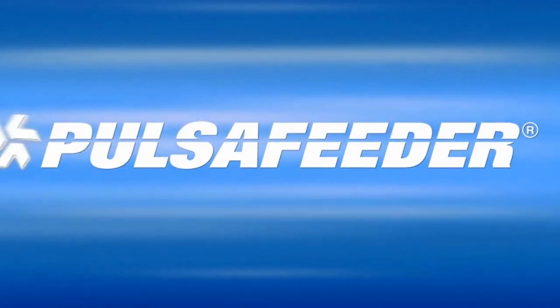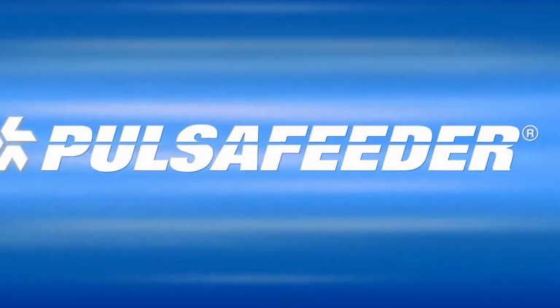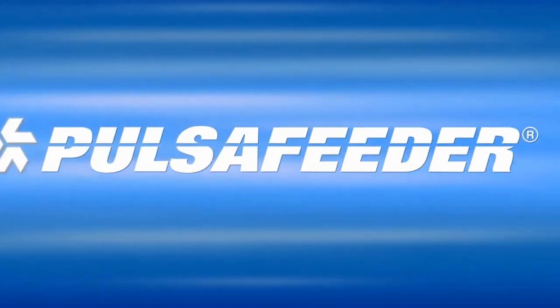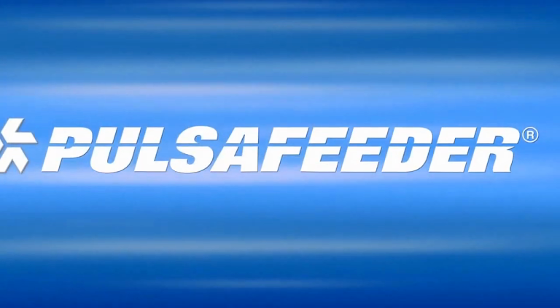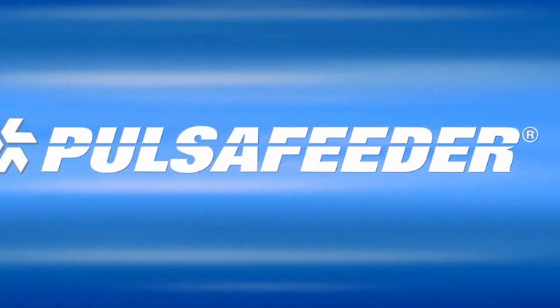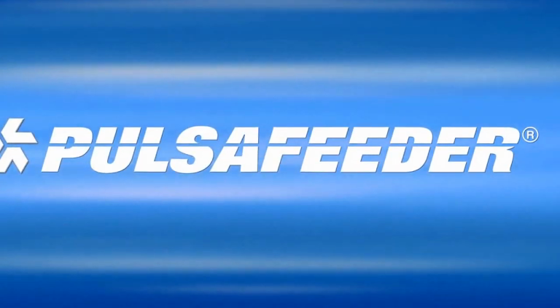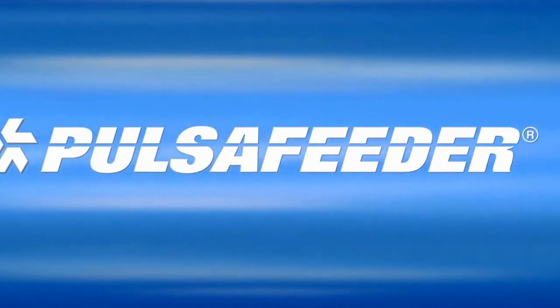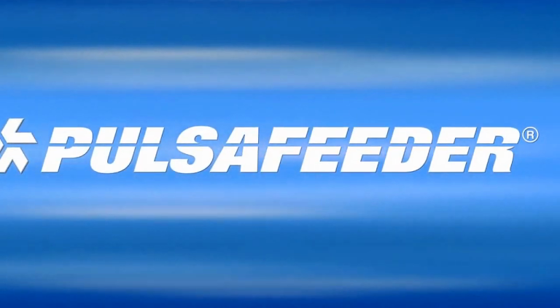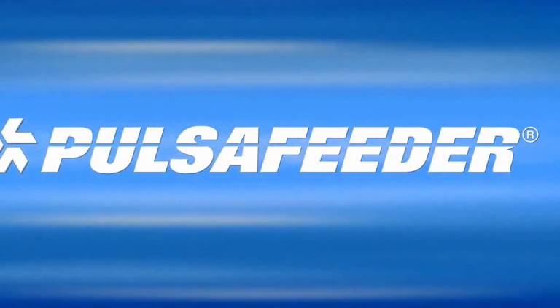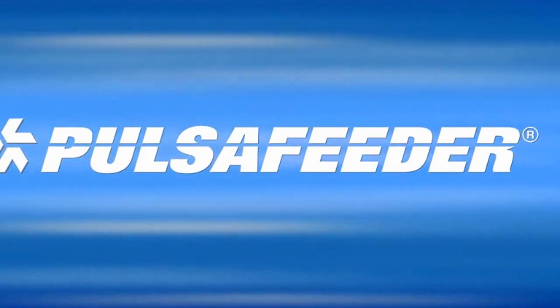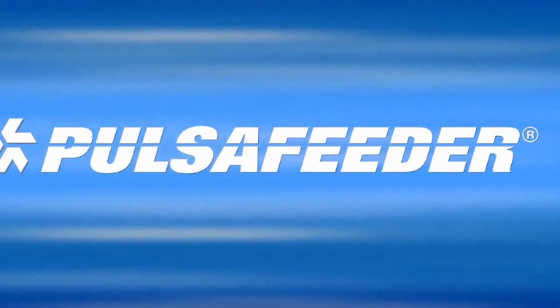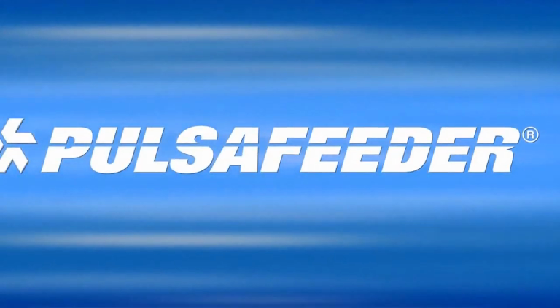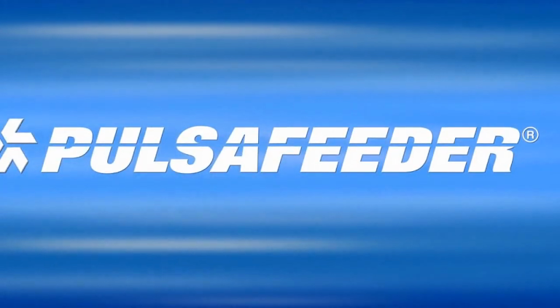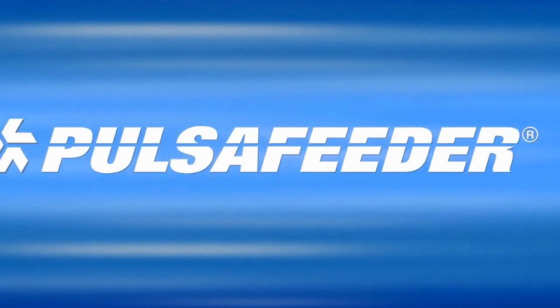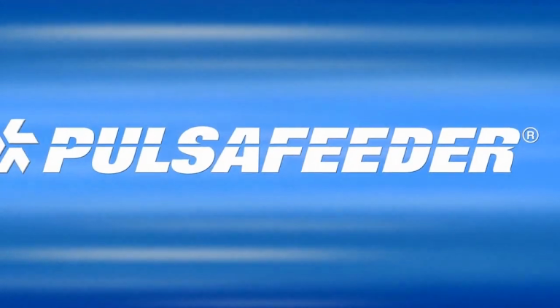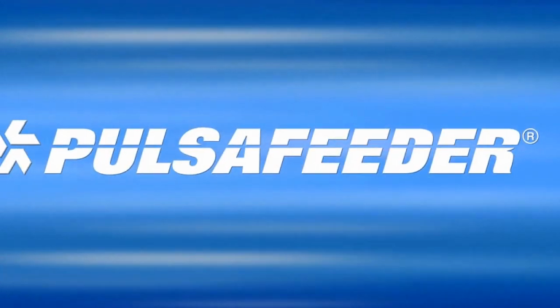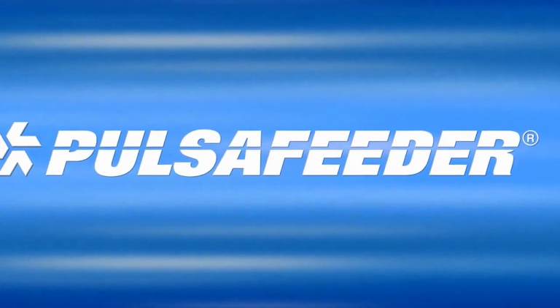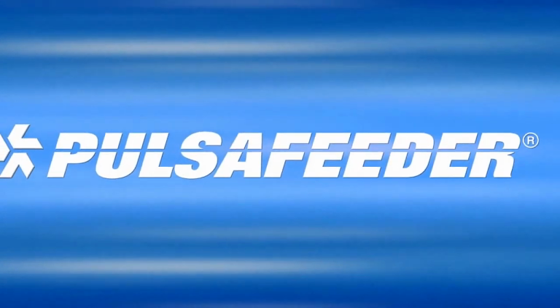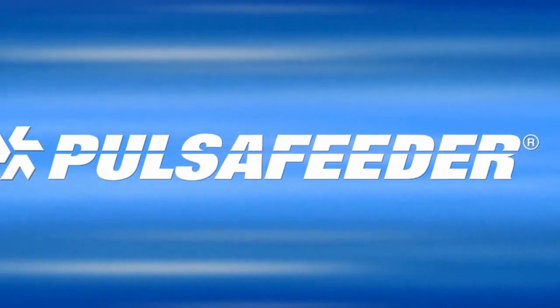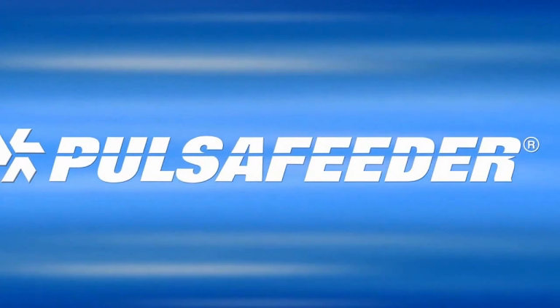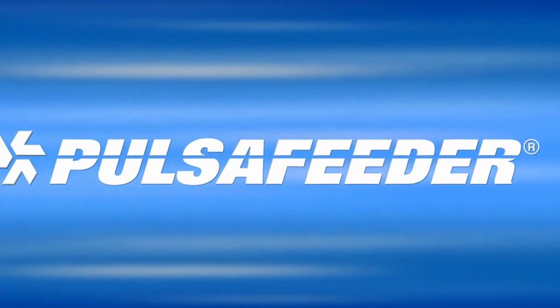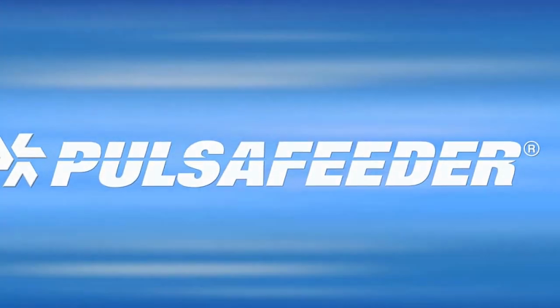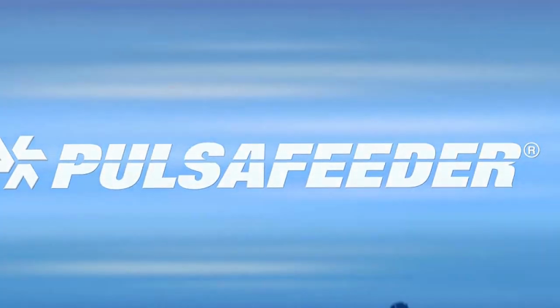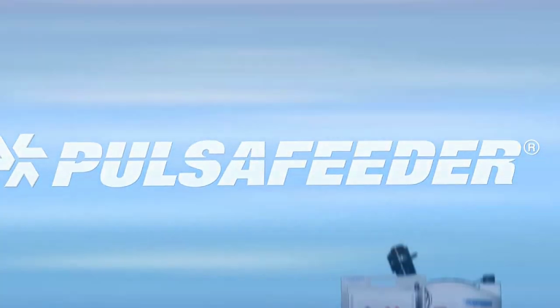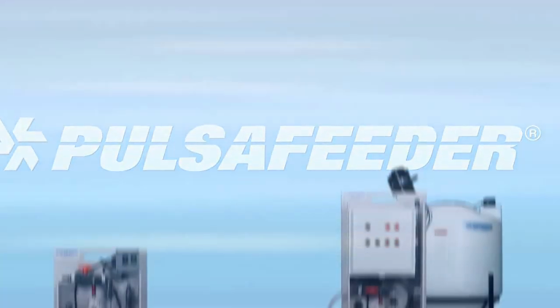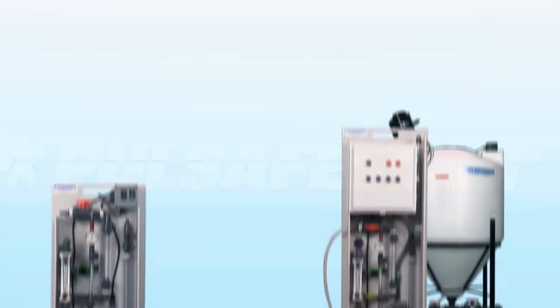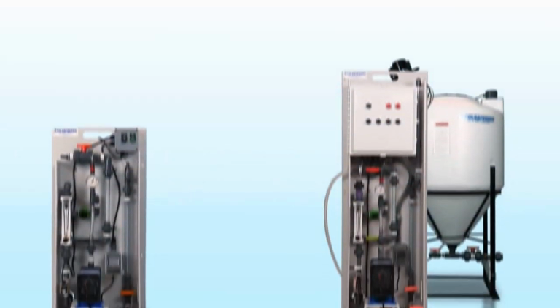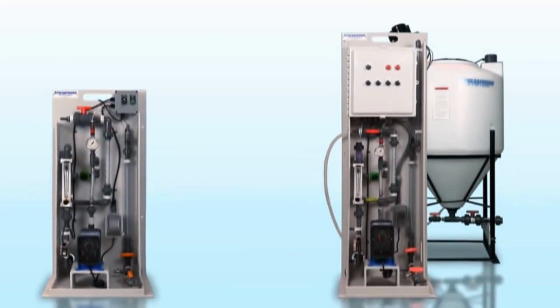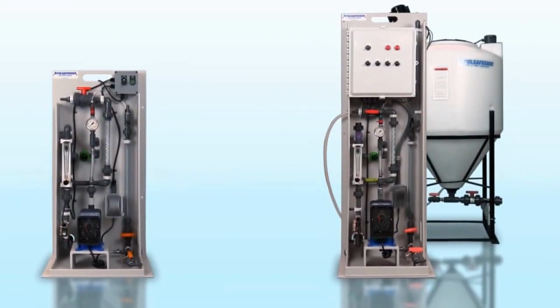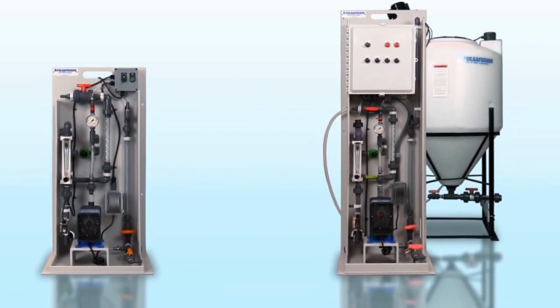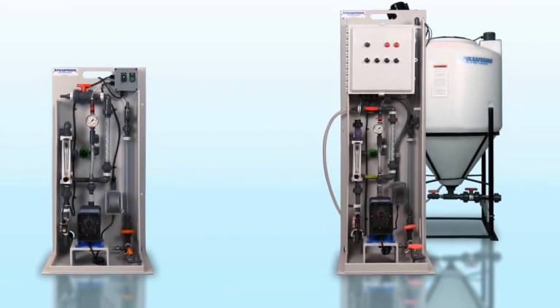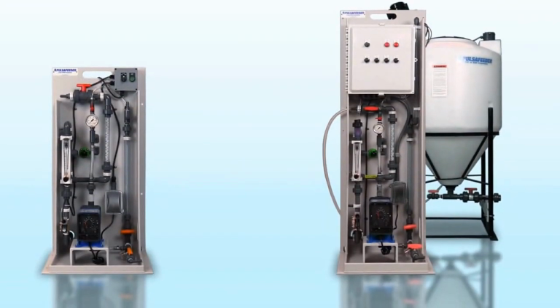Pulsifeeder is proud to present our Pulsablend Polymer Makedown Systems, our newest line of pre-engineered product.